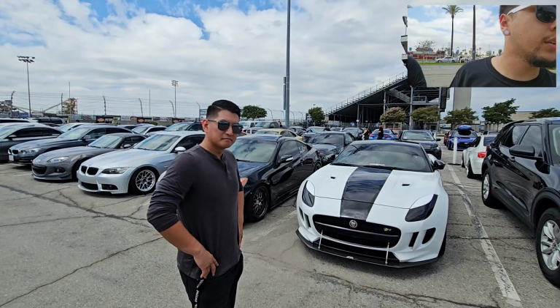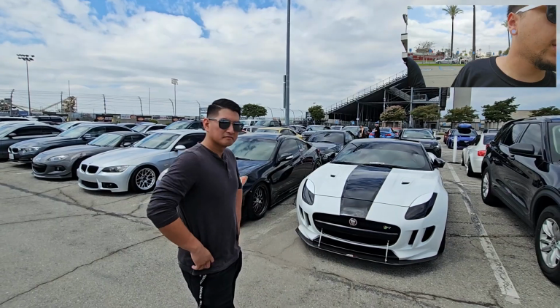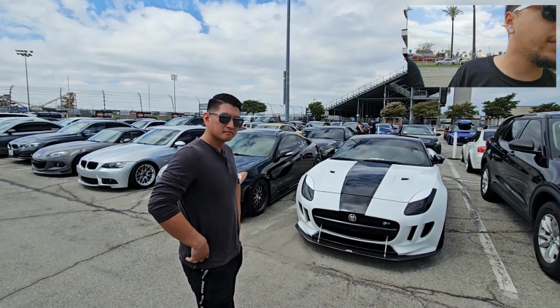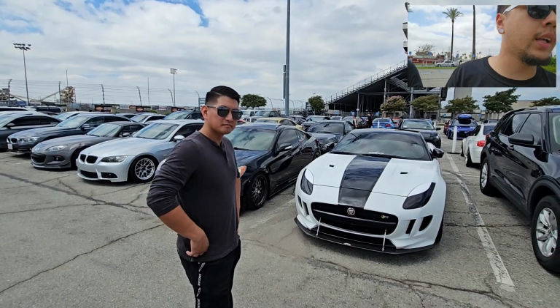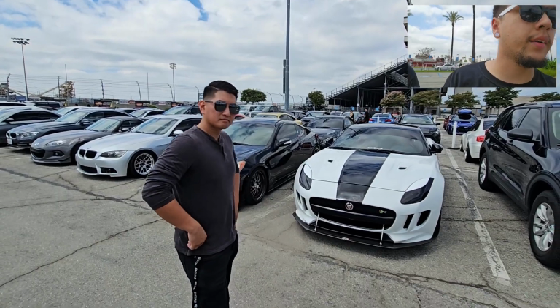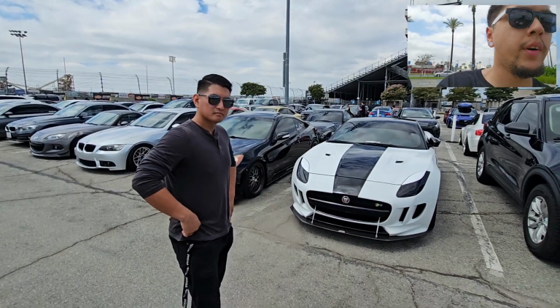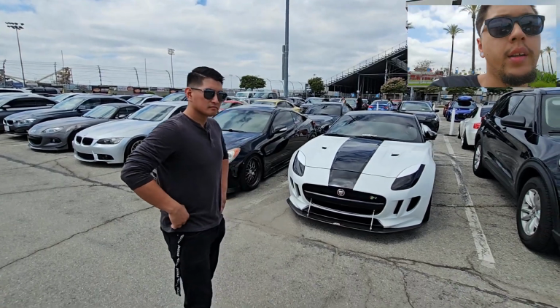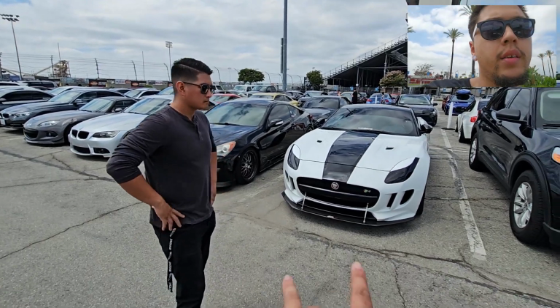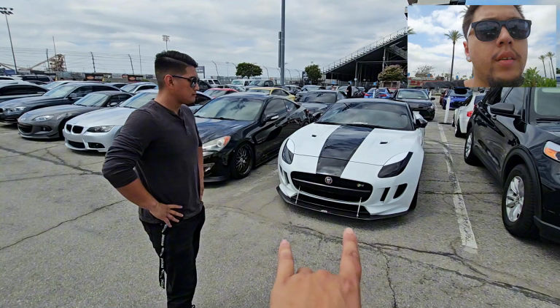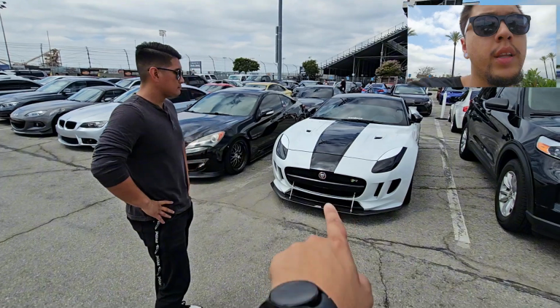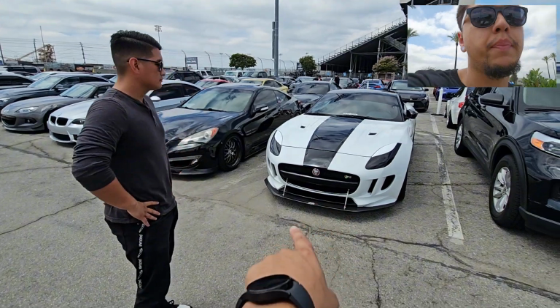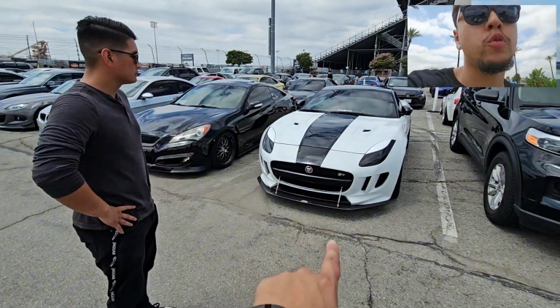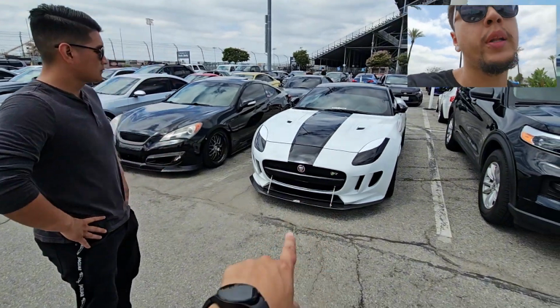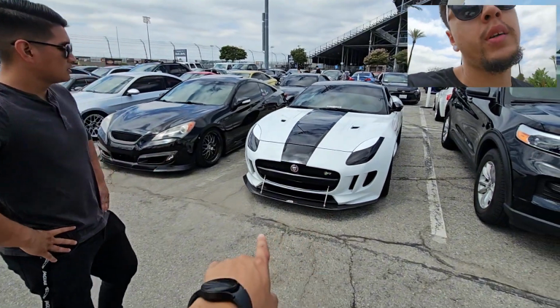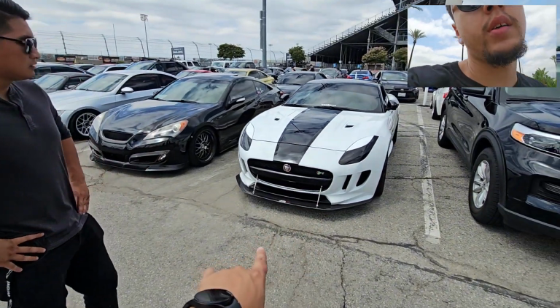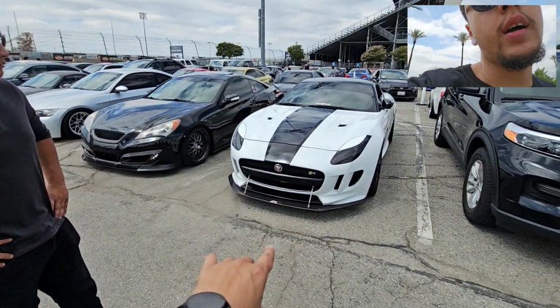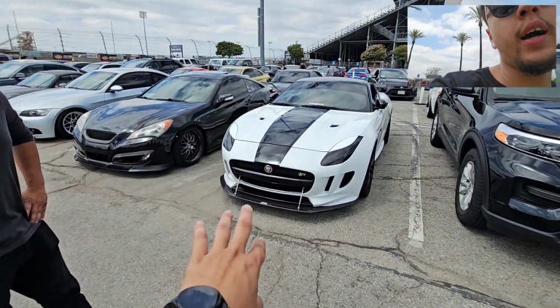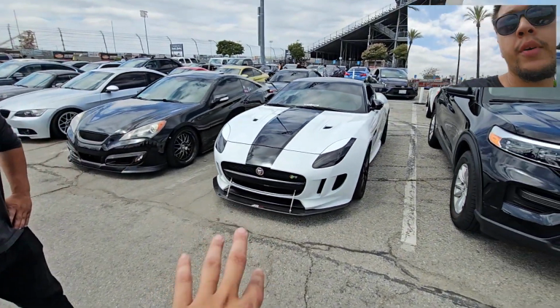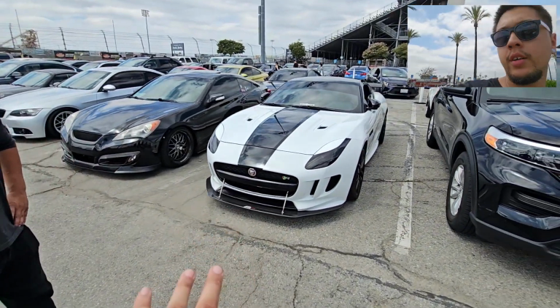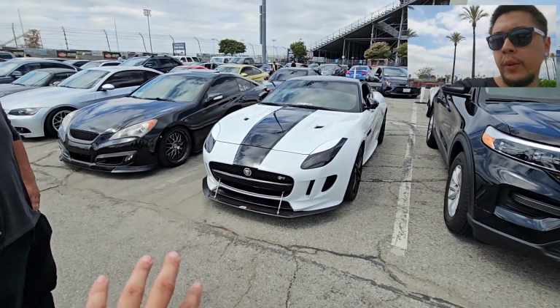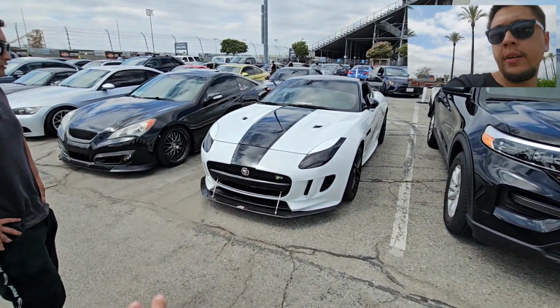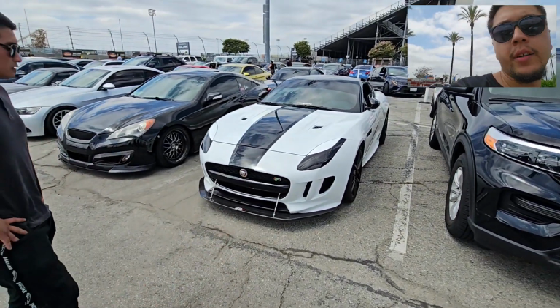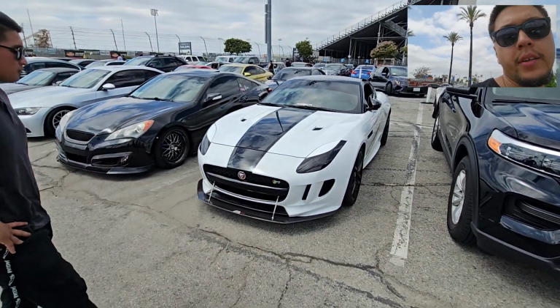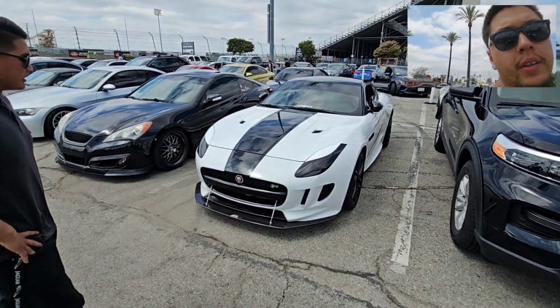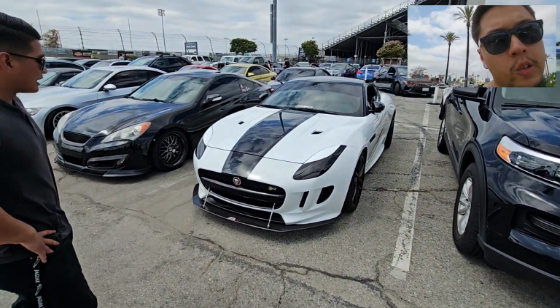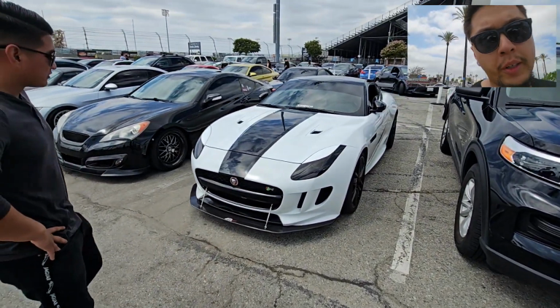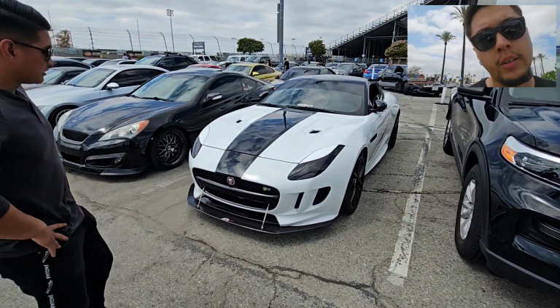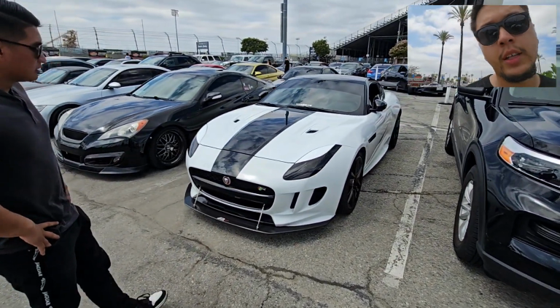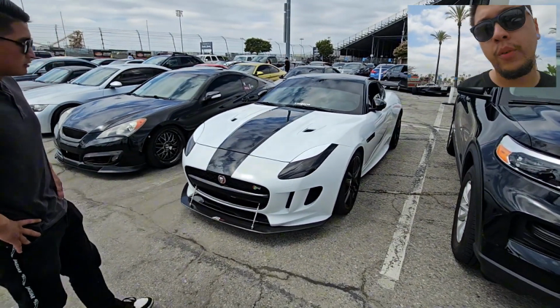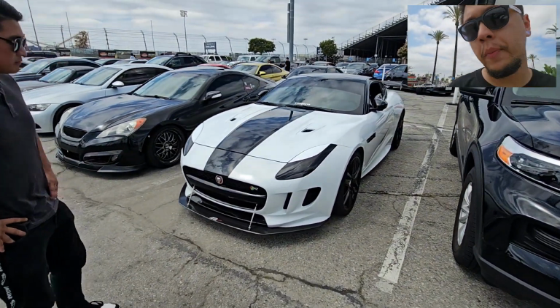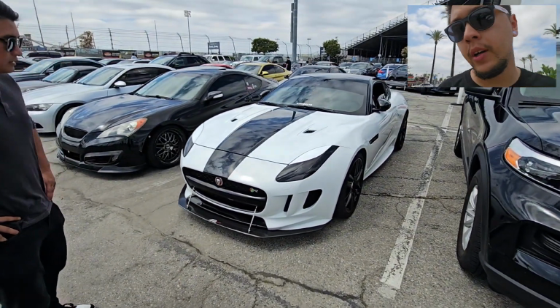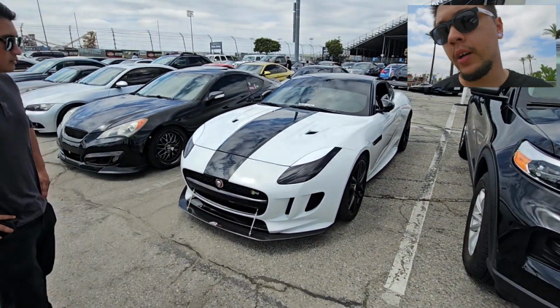Nice. I see like the front lip — splitter? Splitter, yeah. That's from APR.